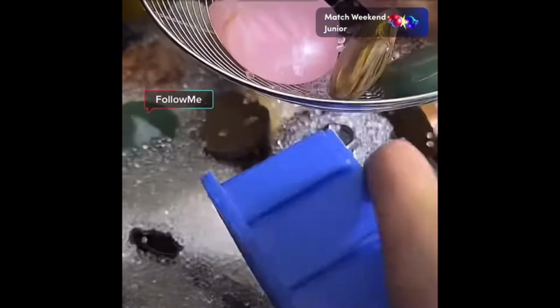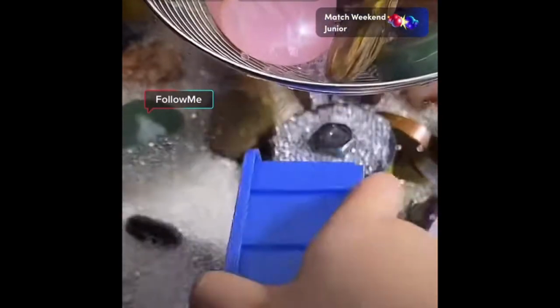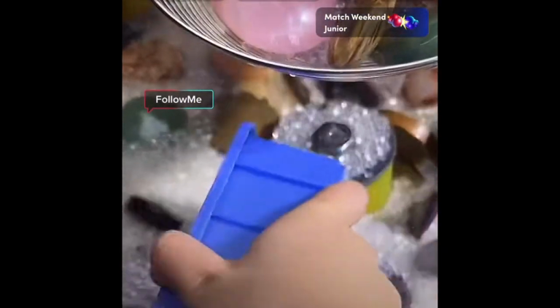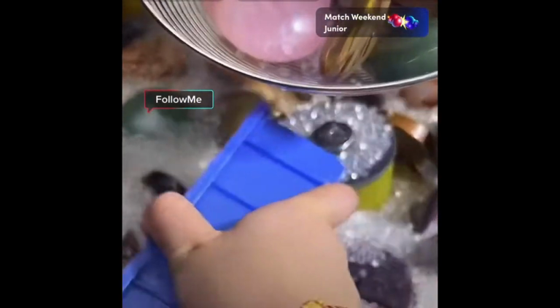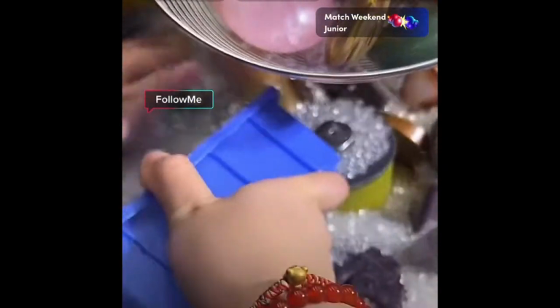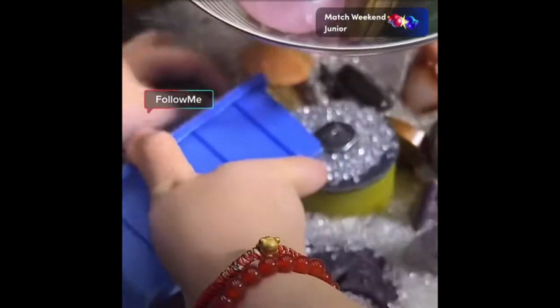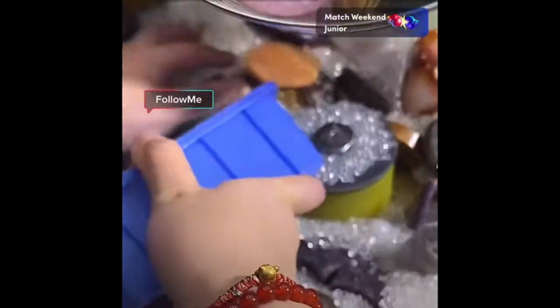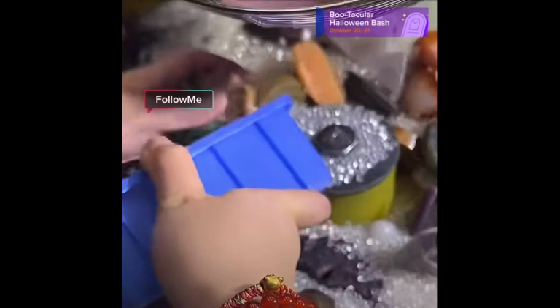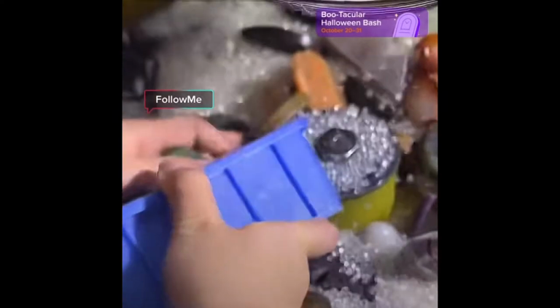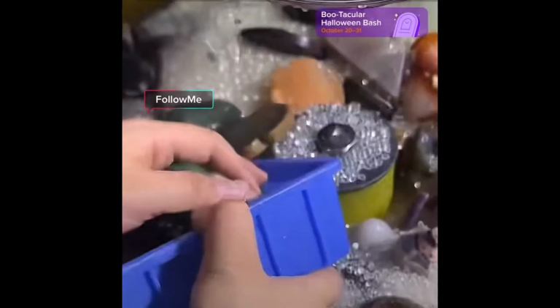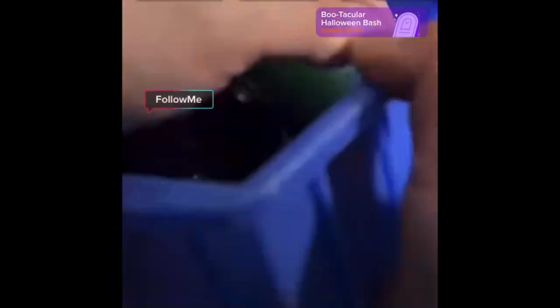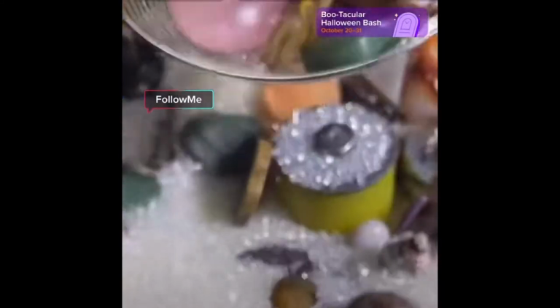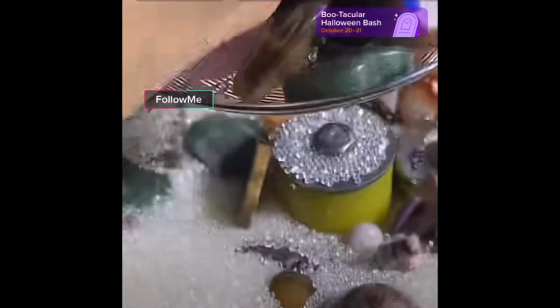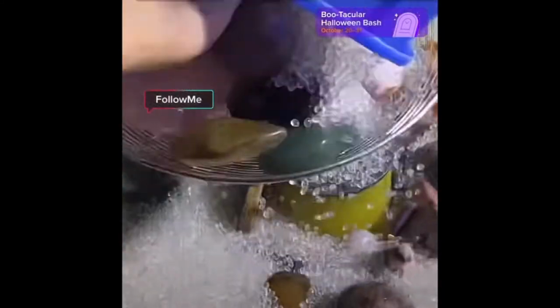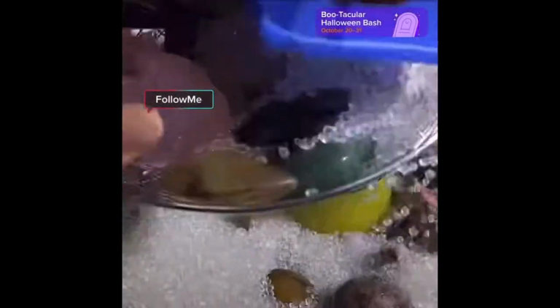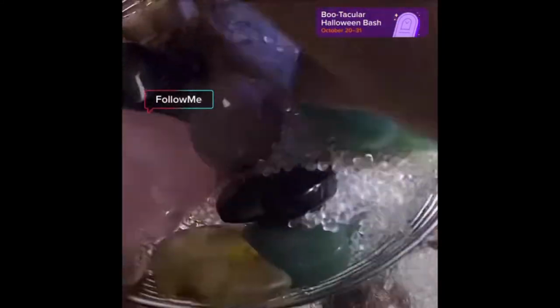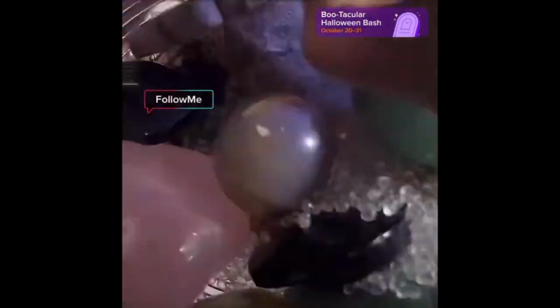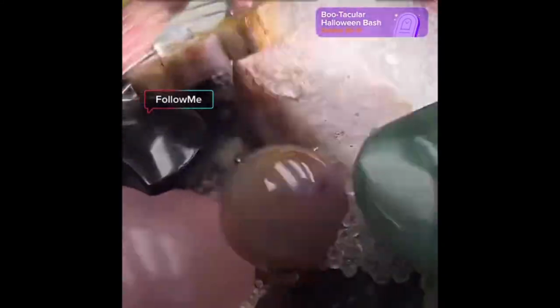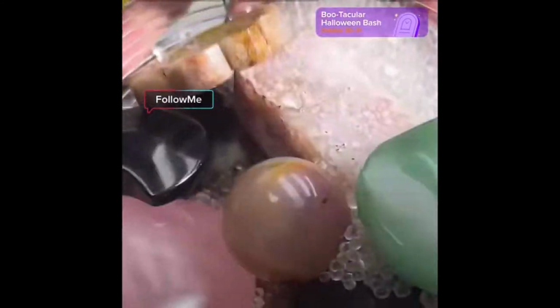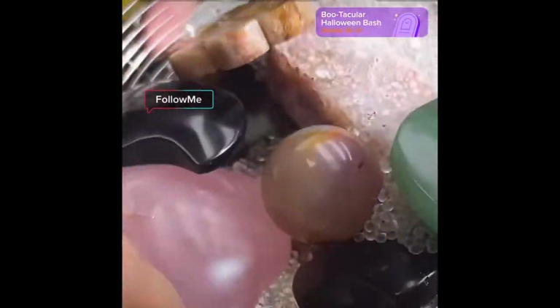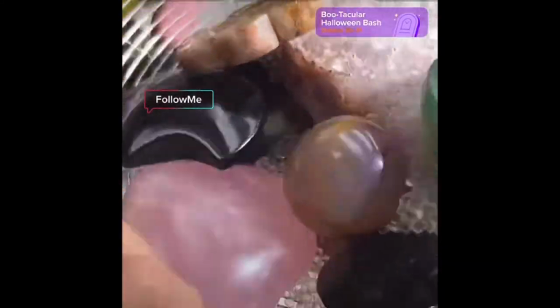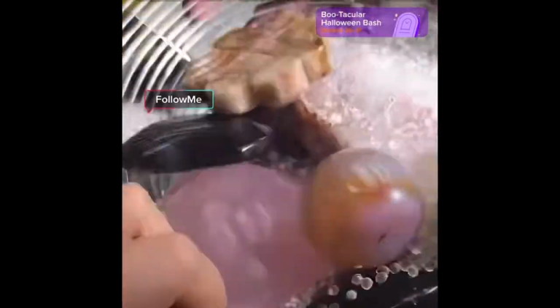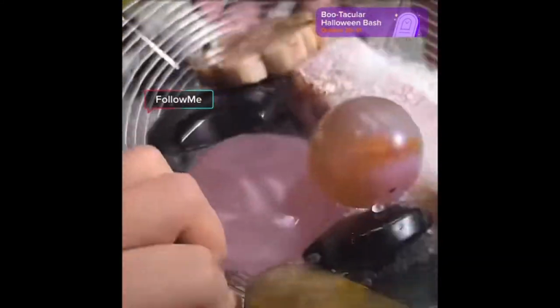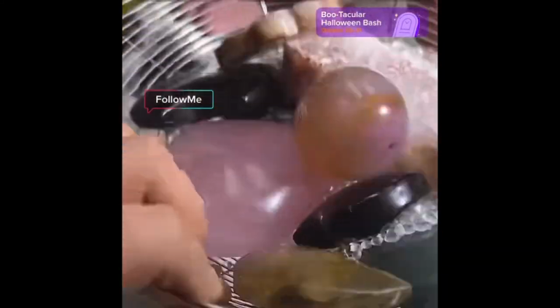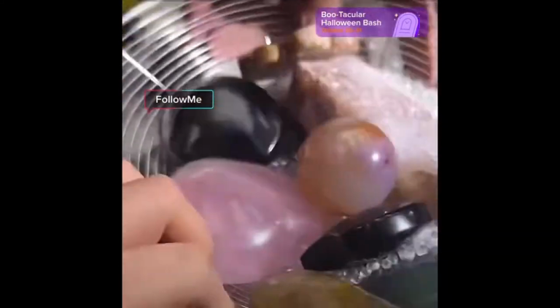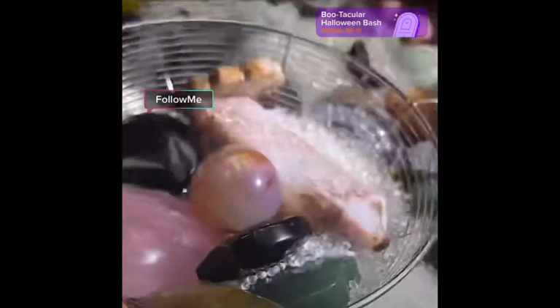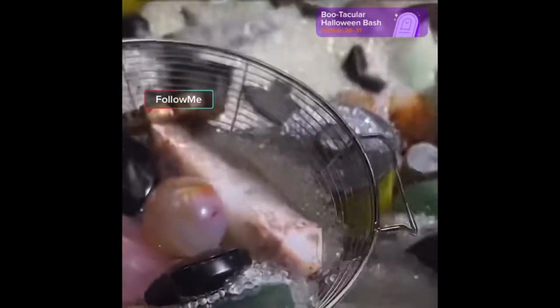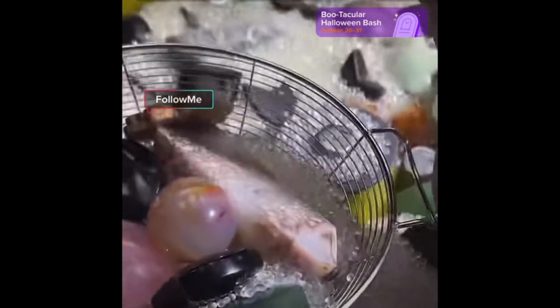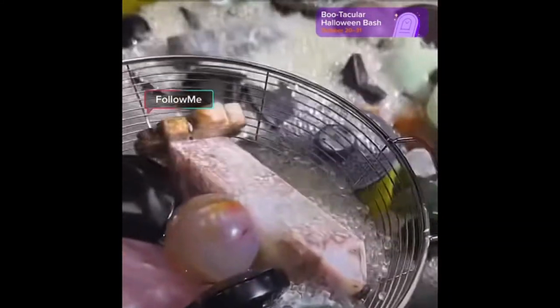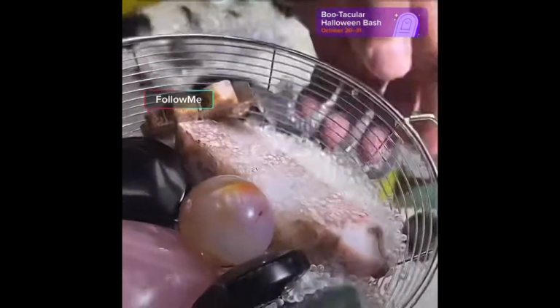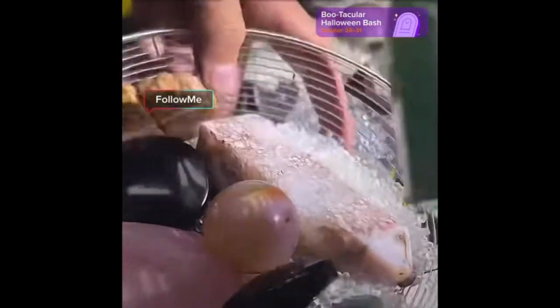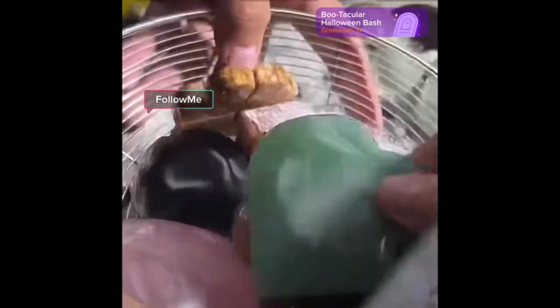Look at this scoop — oh my gosh. Every piece is so beautiful.